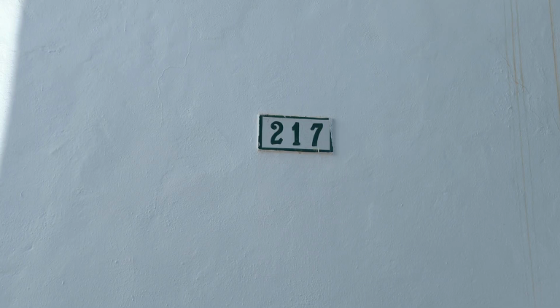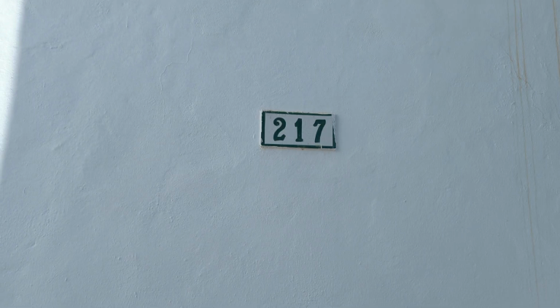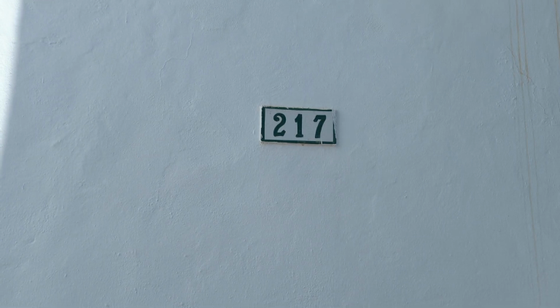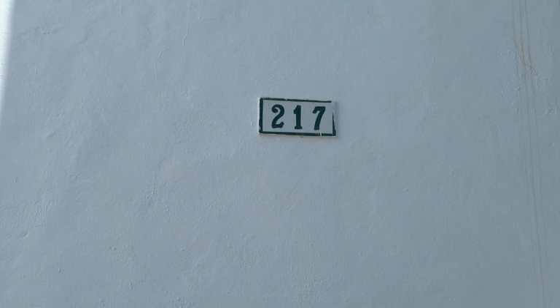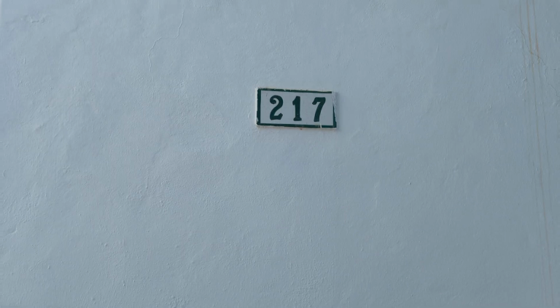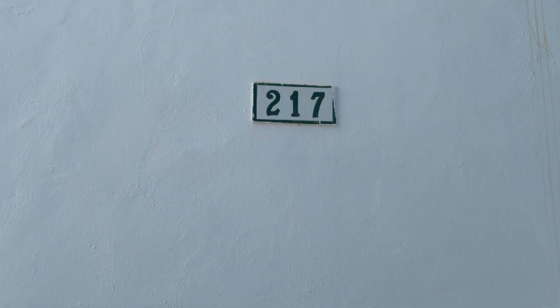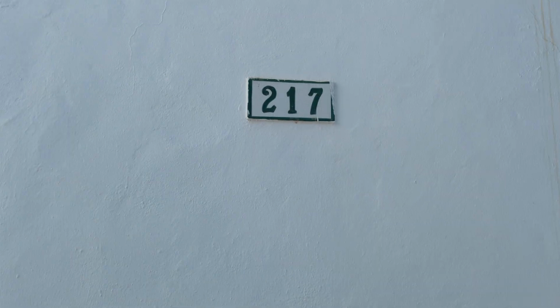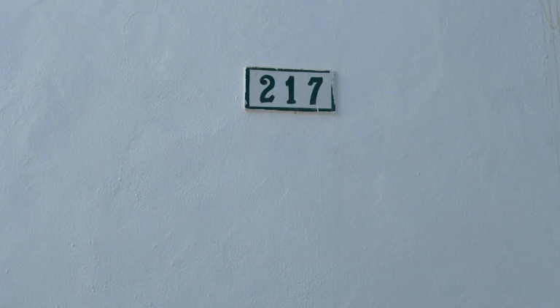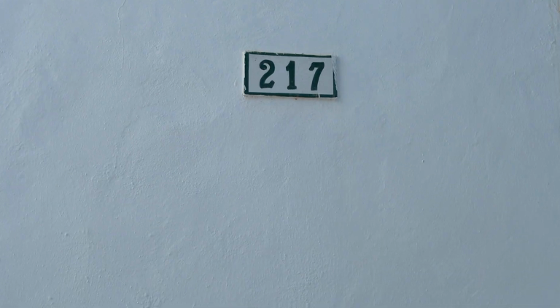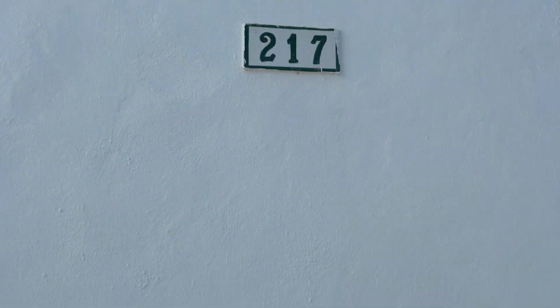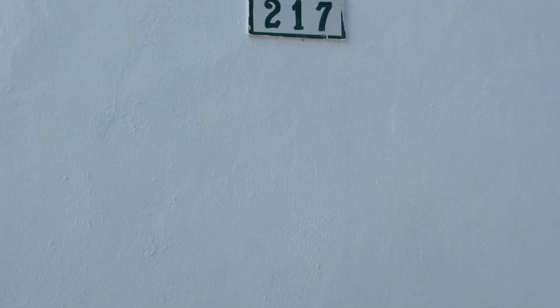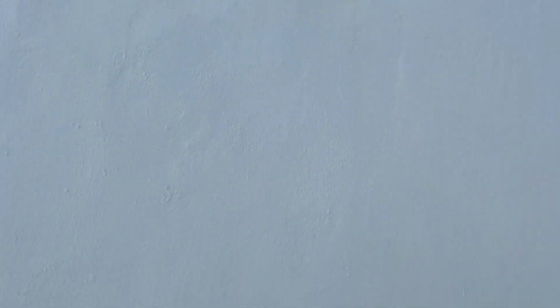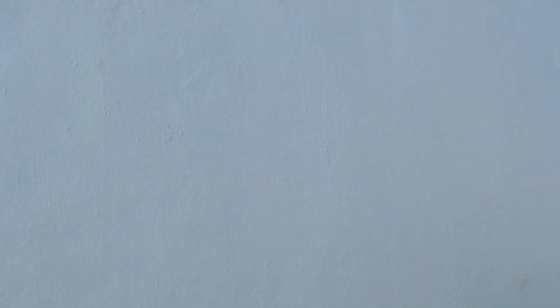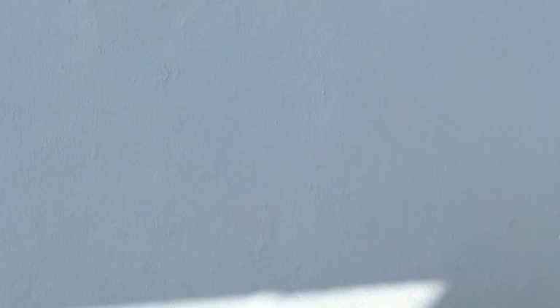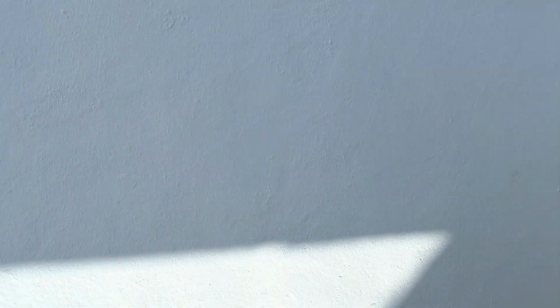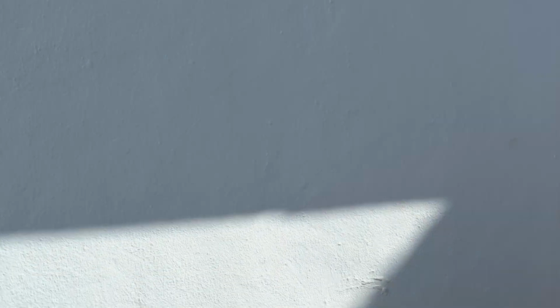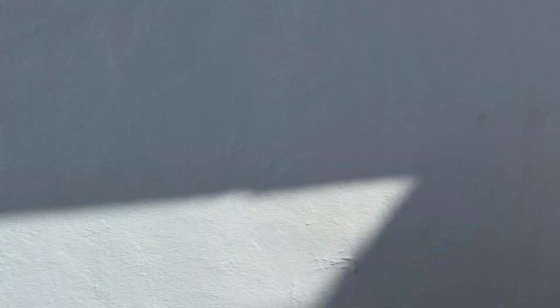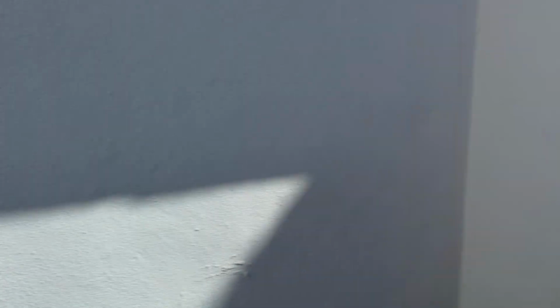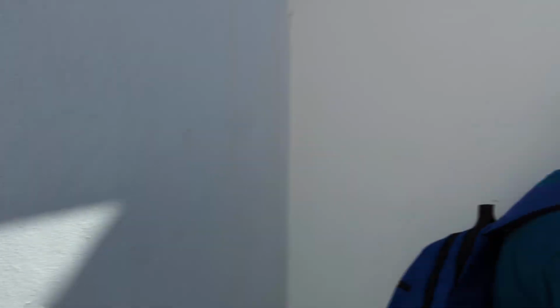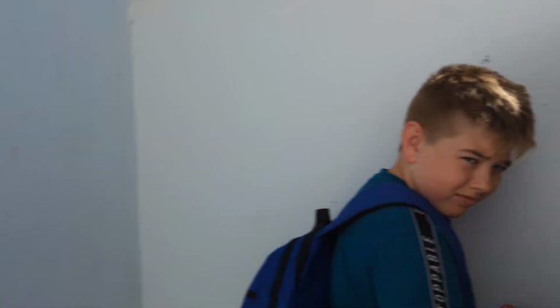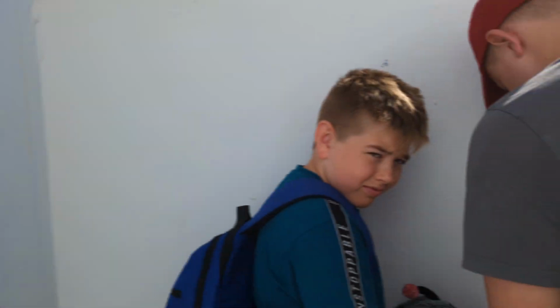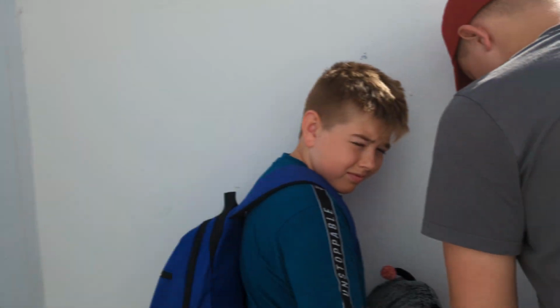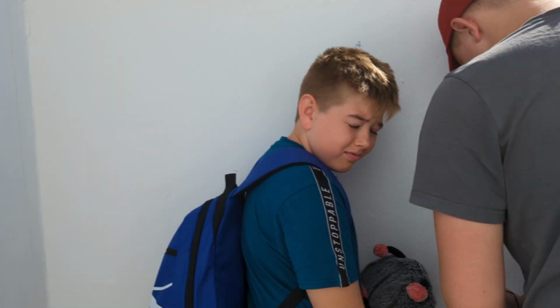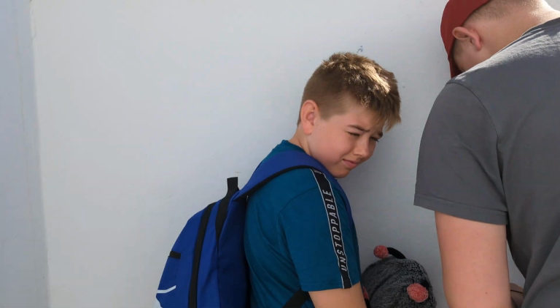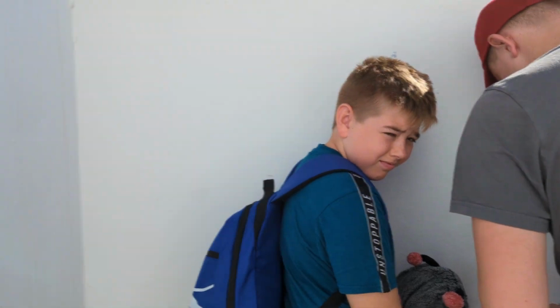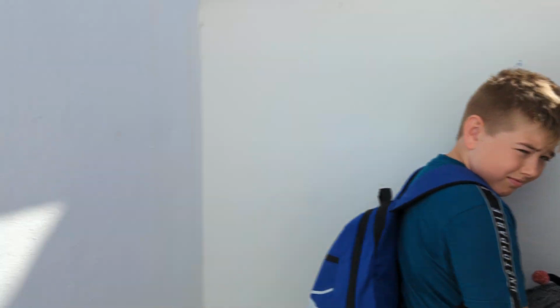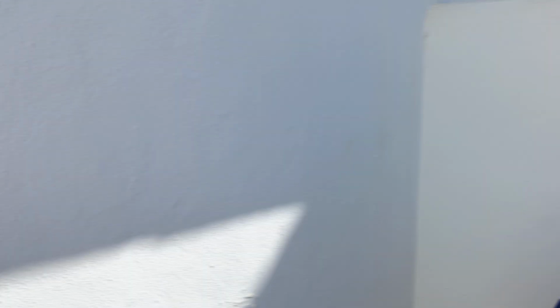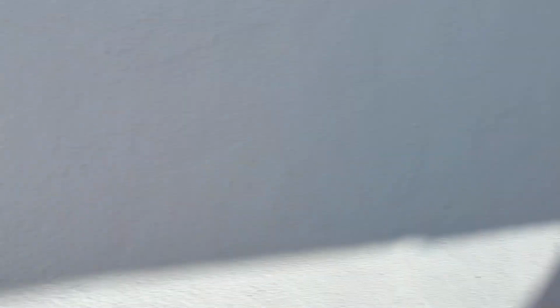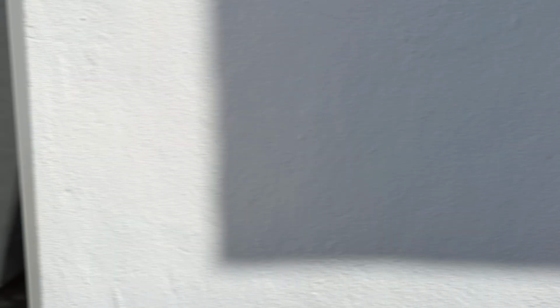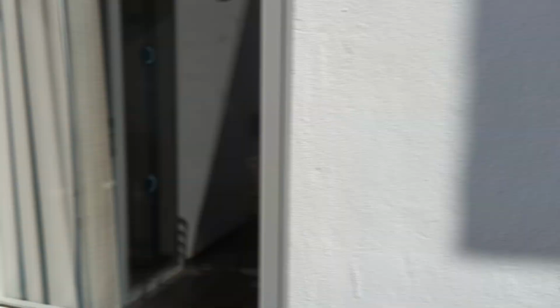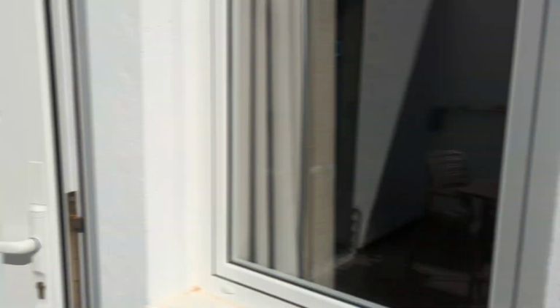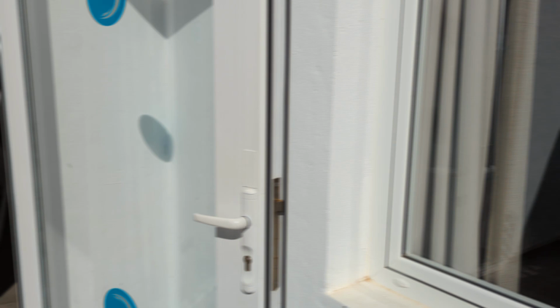Here we go. Number 217 done. Yeah, you're on the video after all.